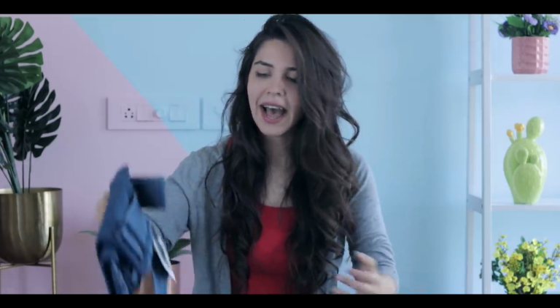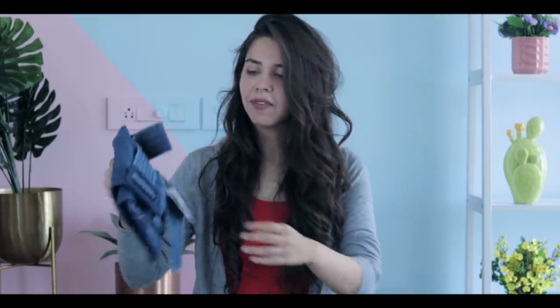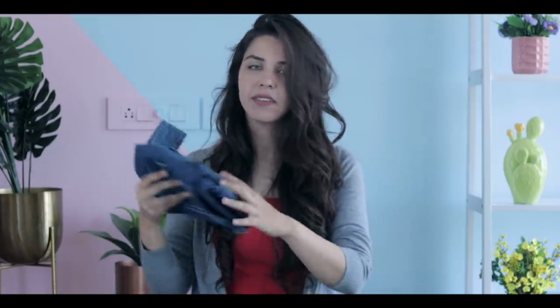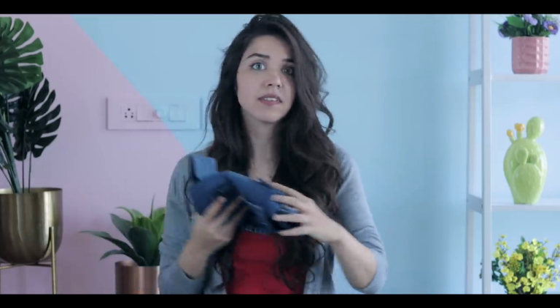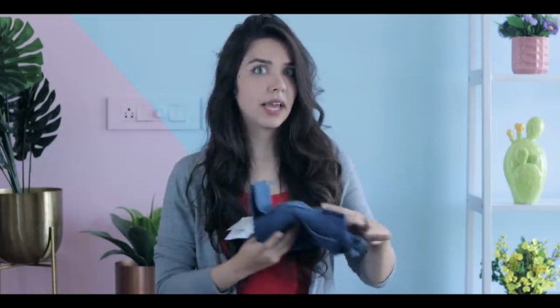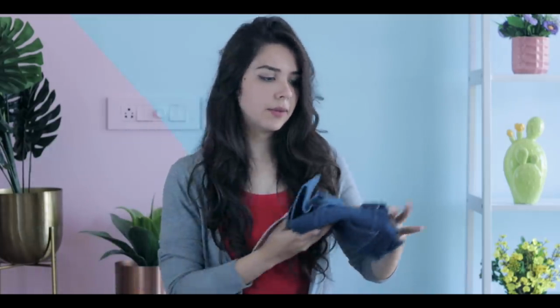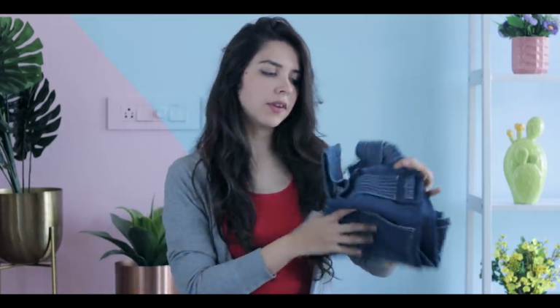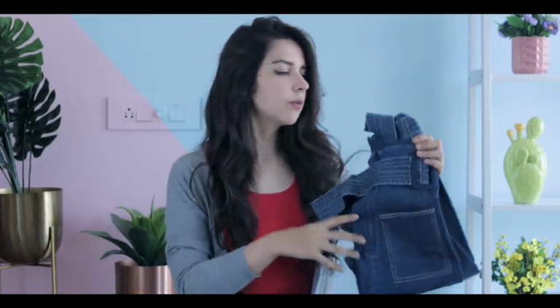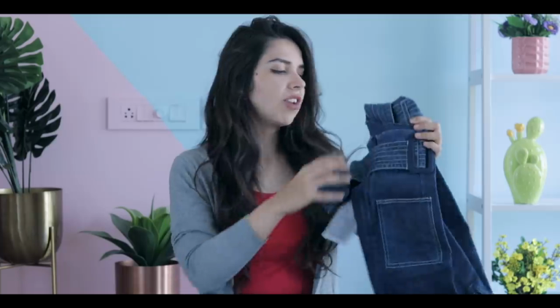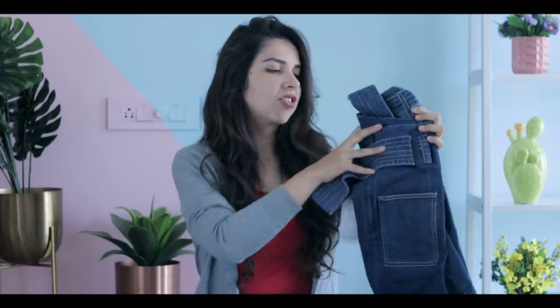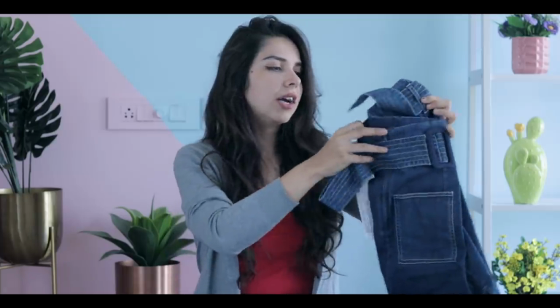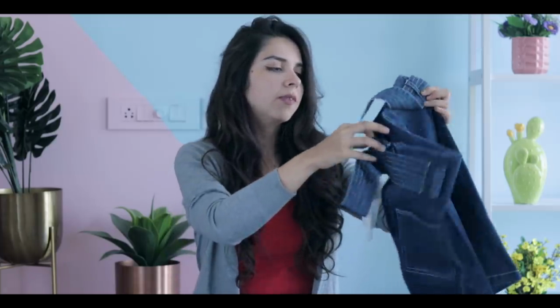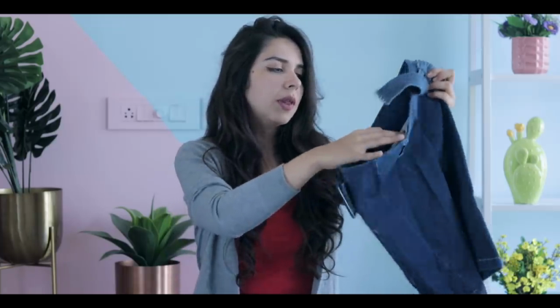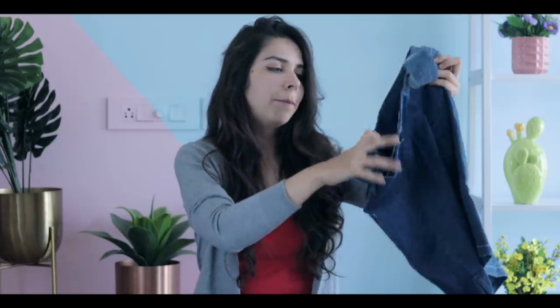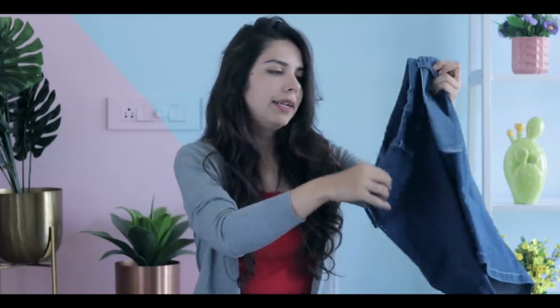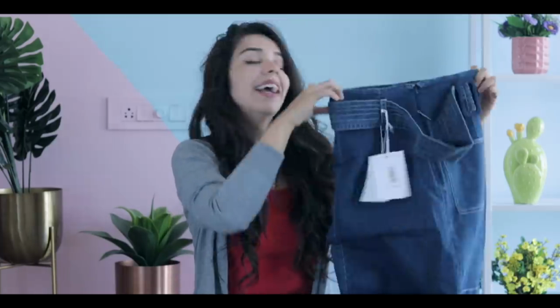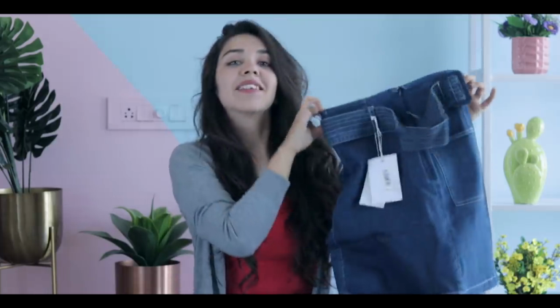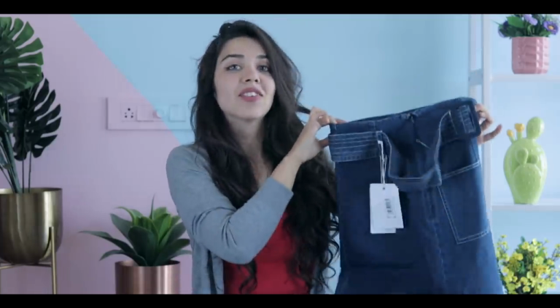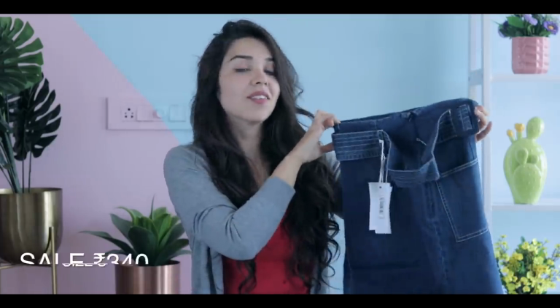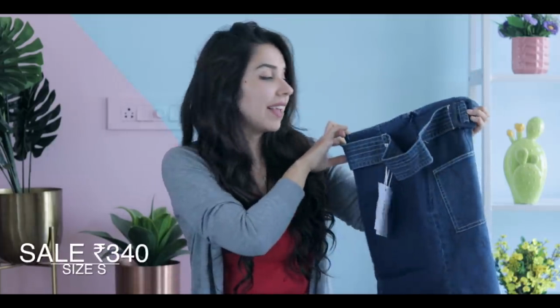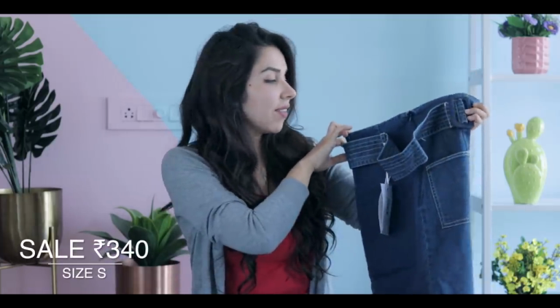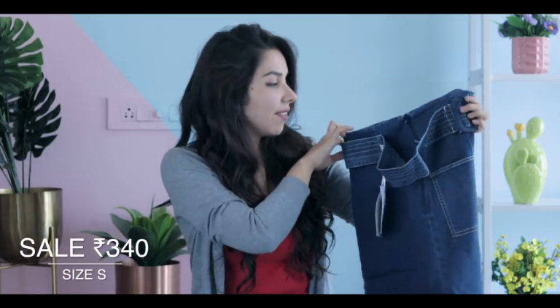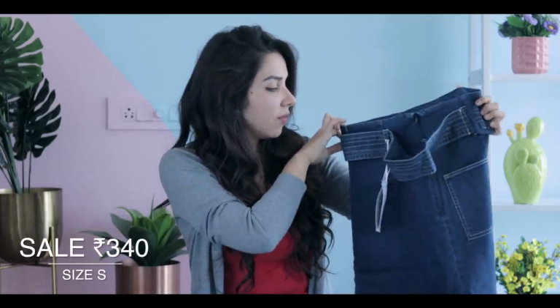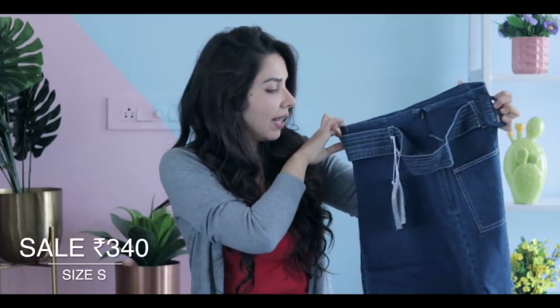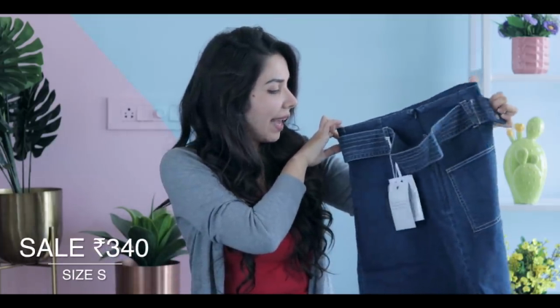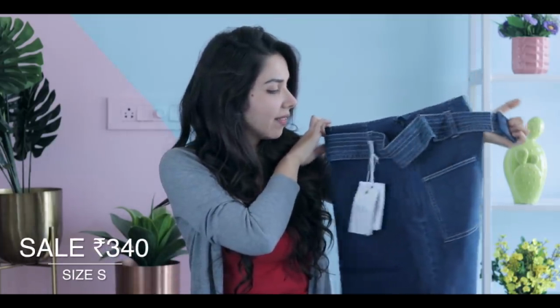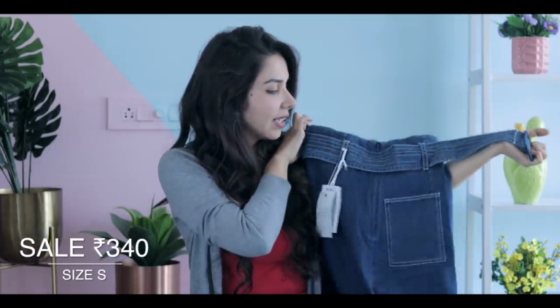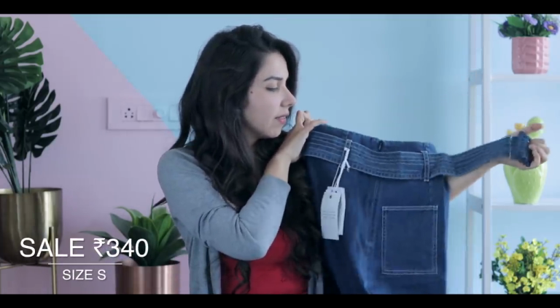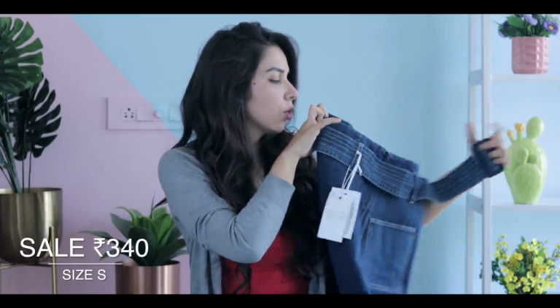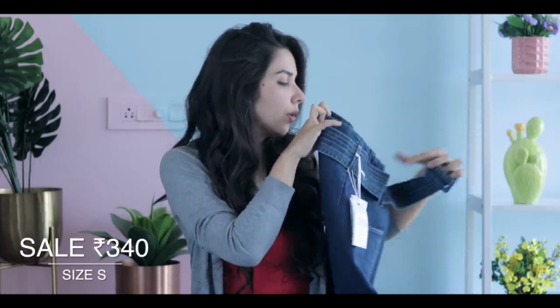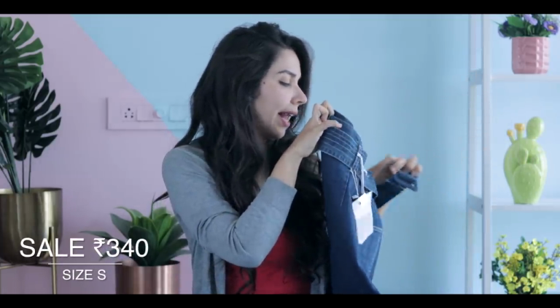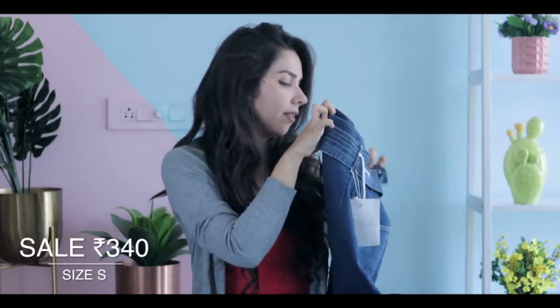The very first skirt I have is this denim skirt, which actually comes with a belt. It cinches the waist very well and still gives a good length.